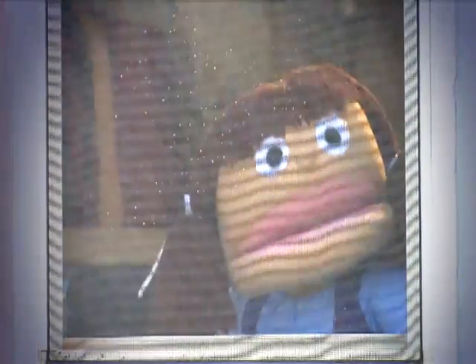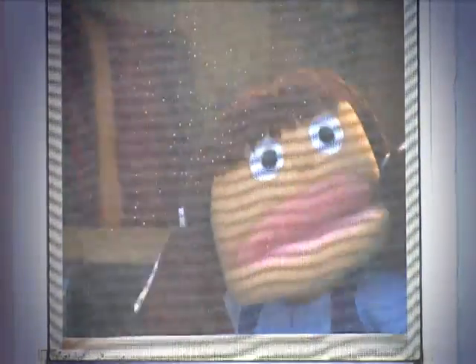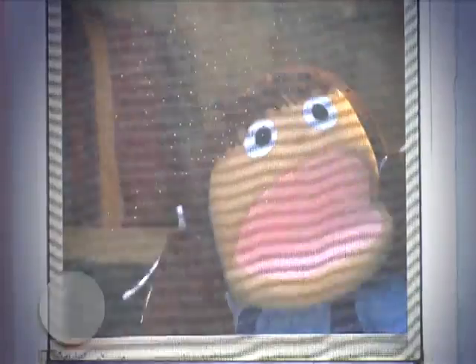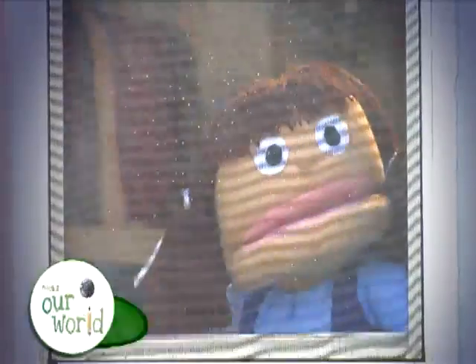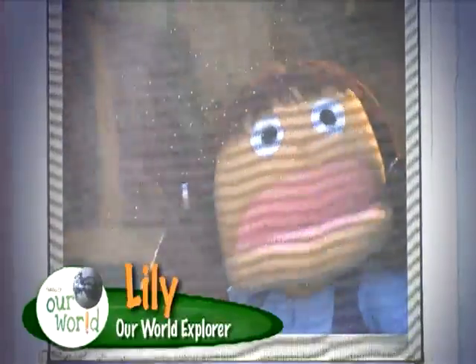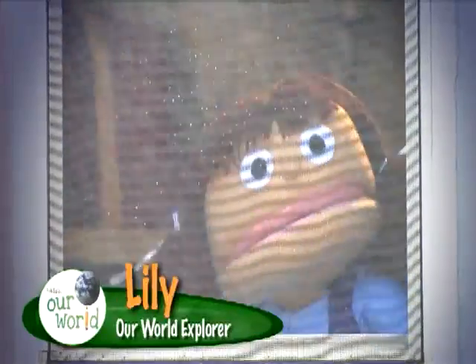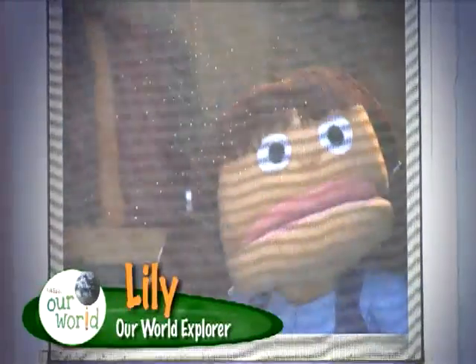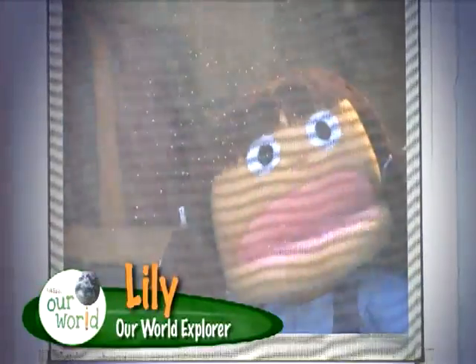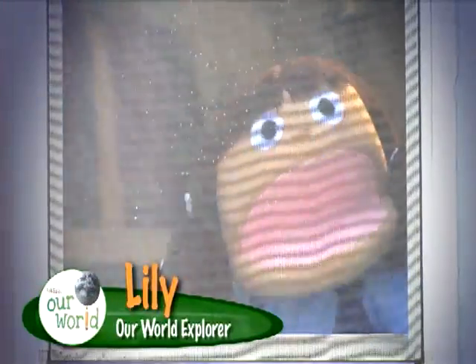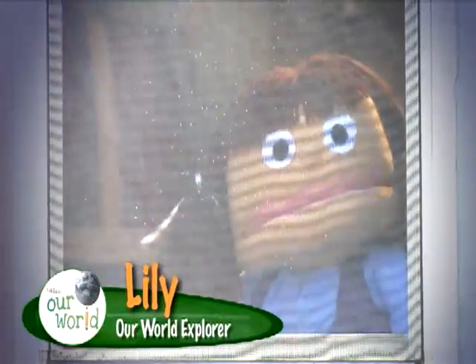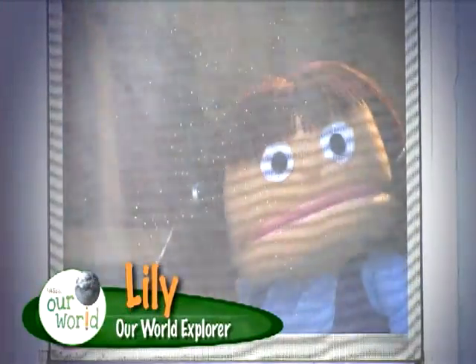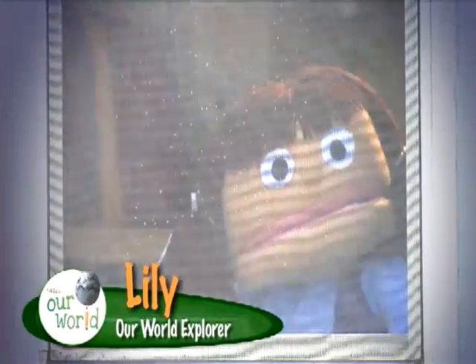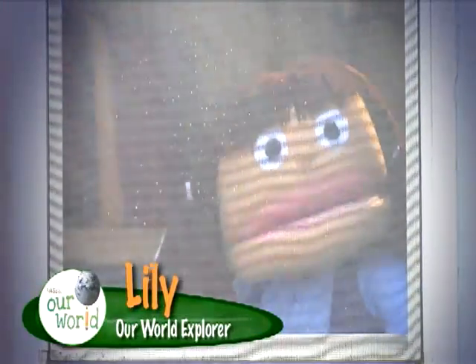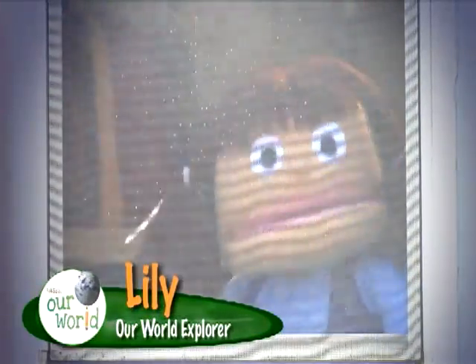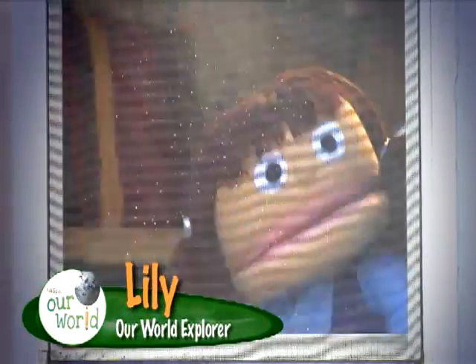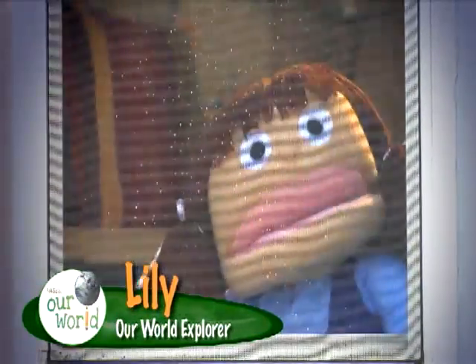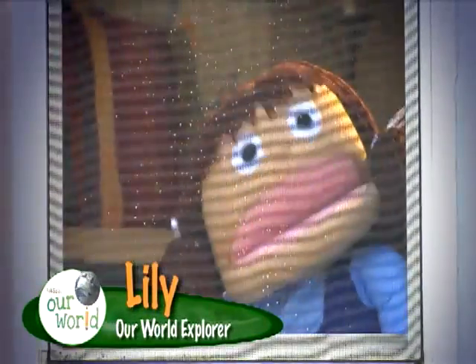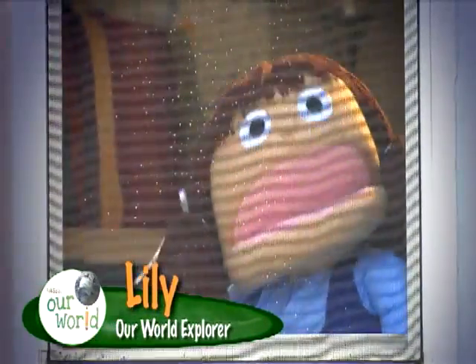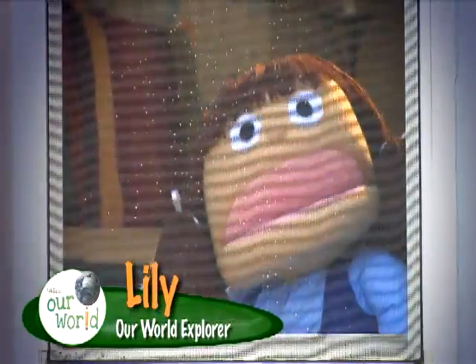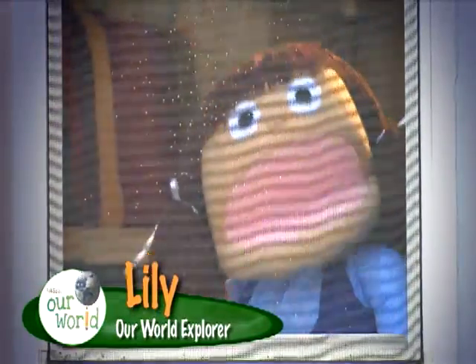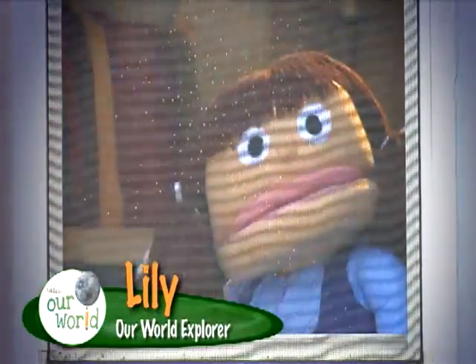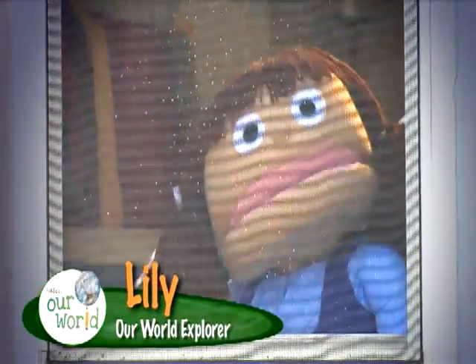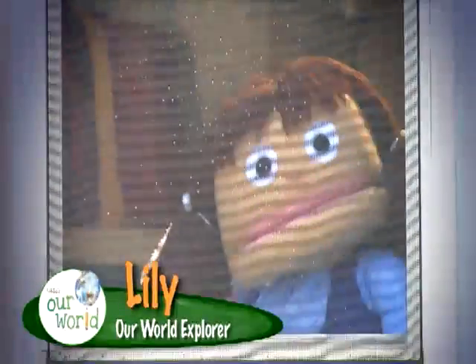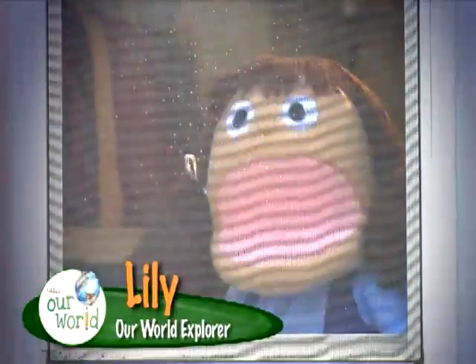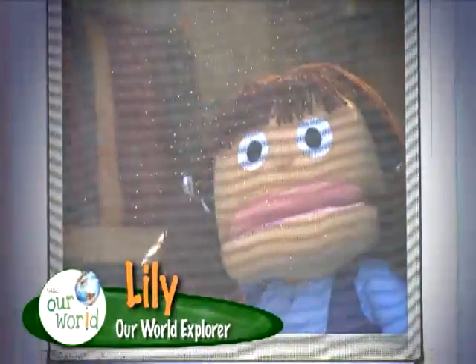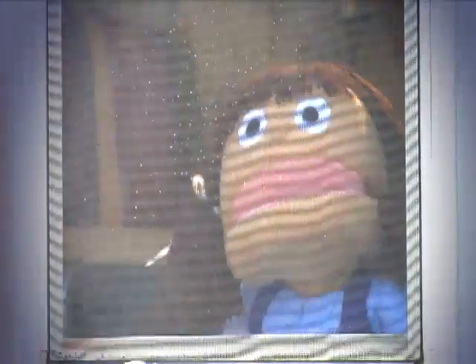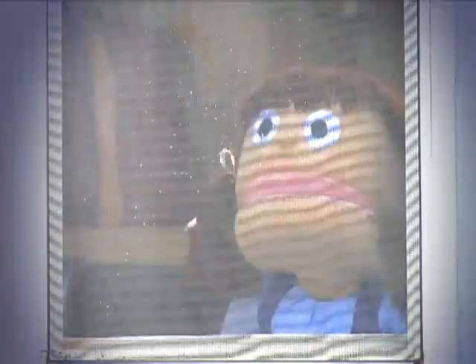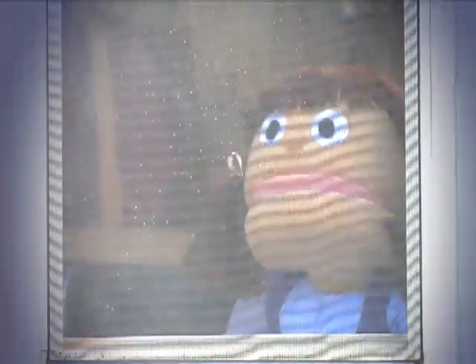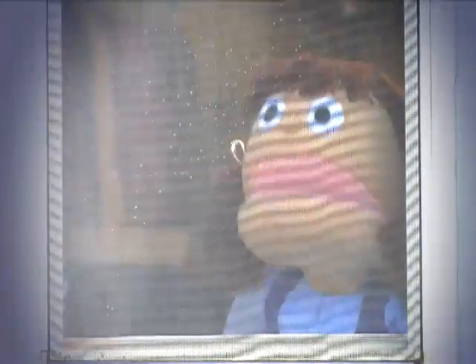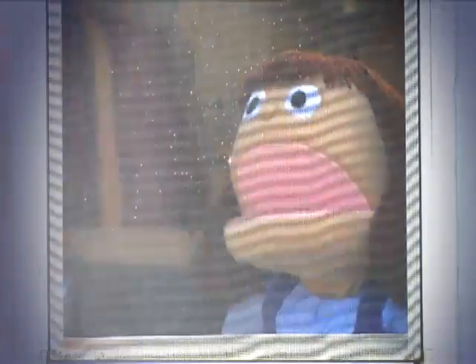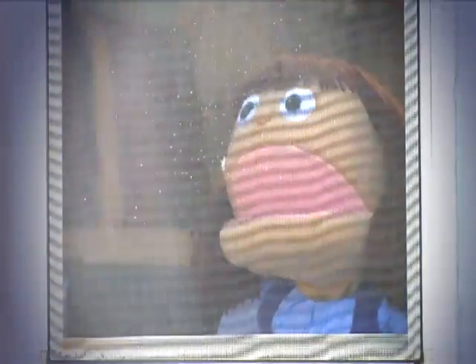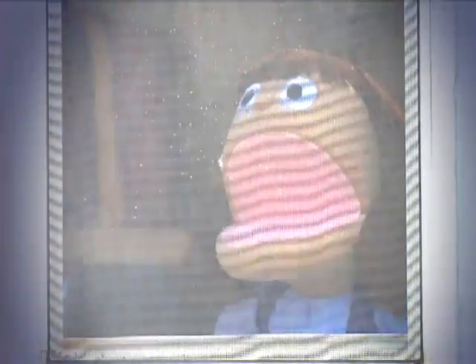I'm Lily, and this is Our World. I'm about to go over to my friend's house to play, but it's raining outside.